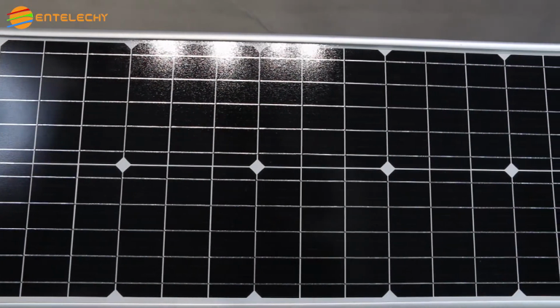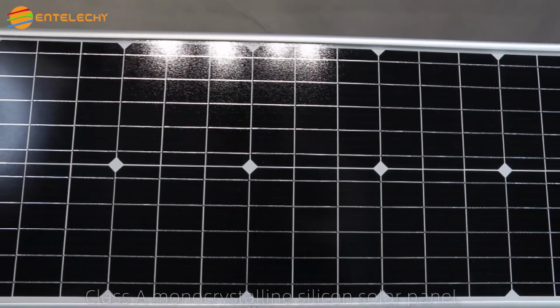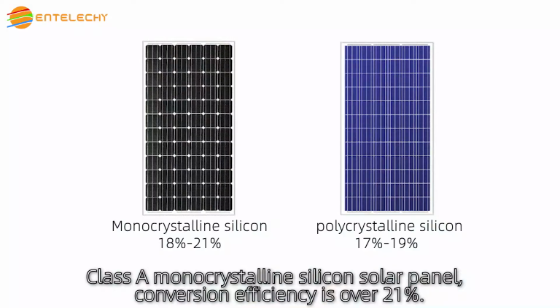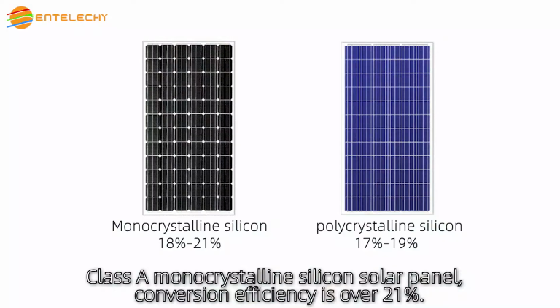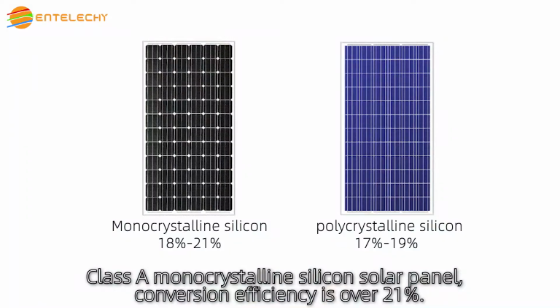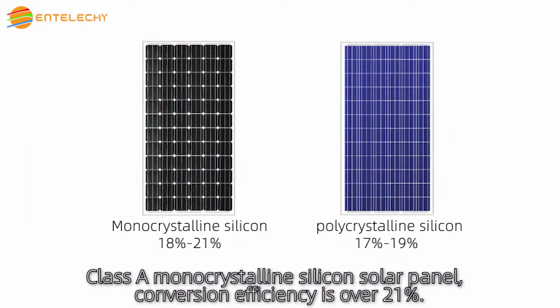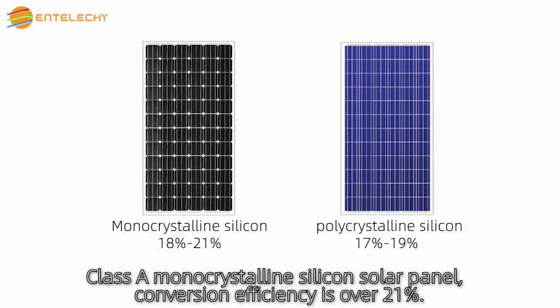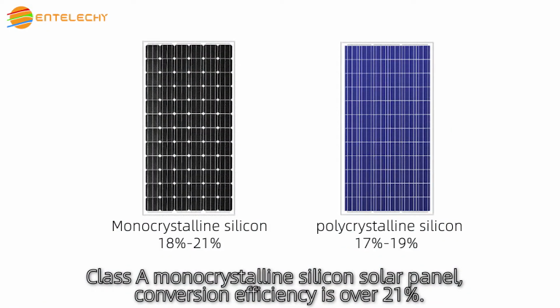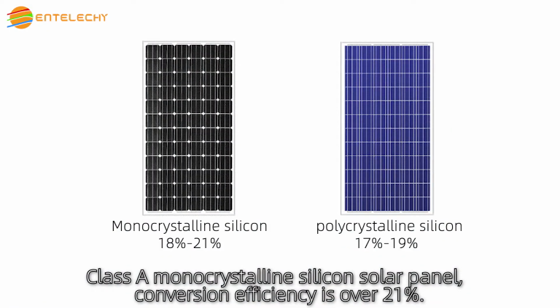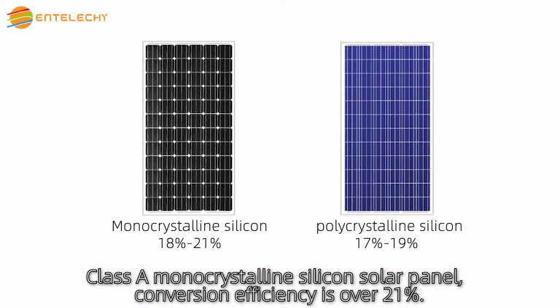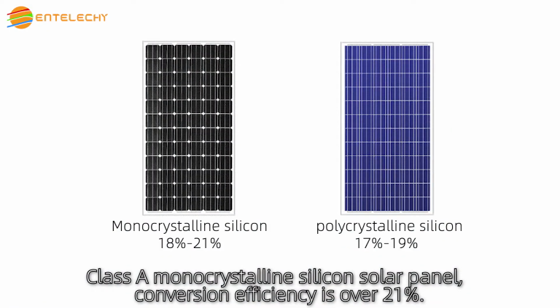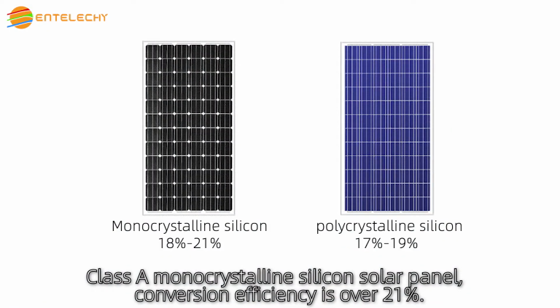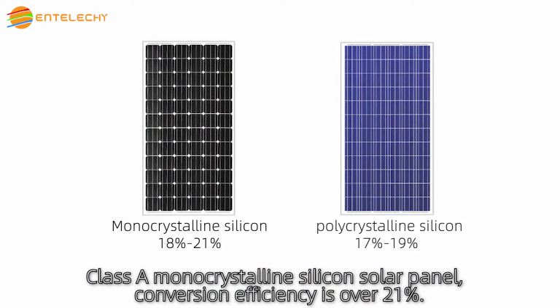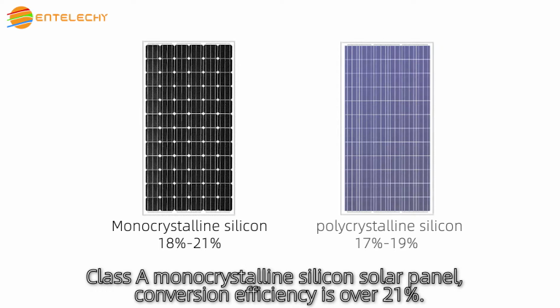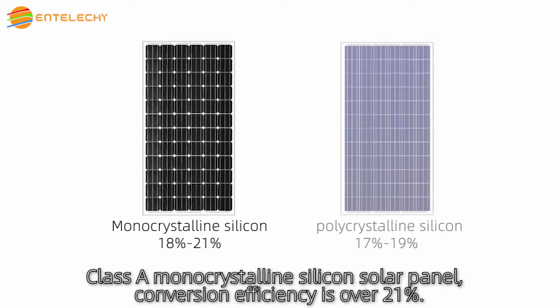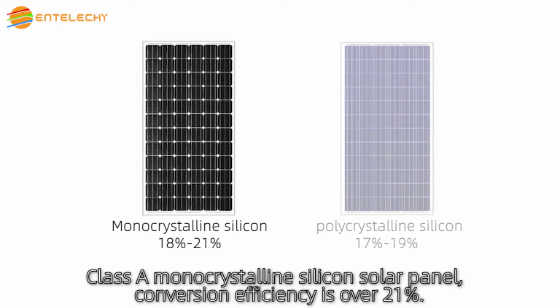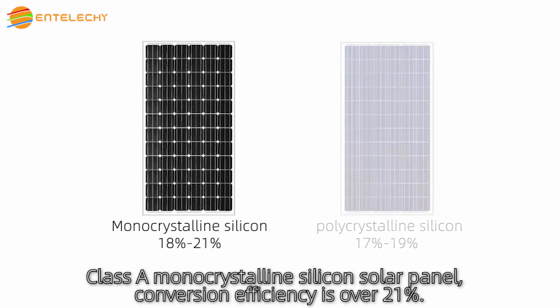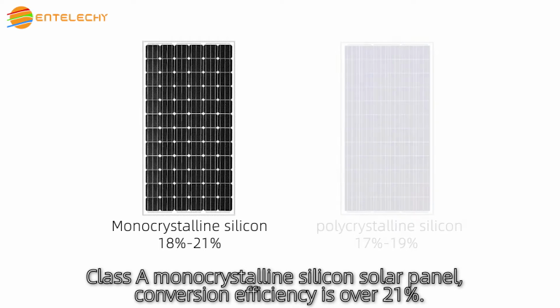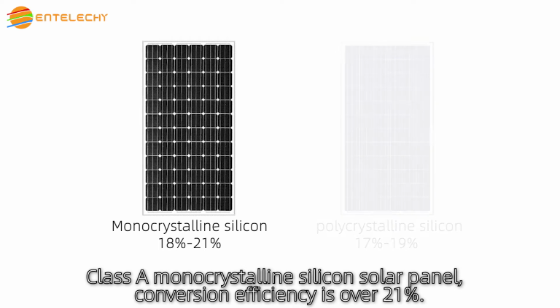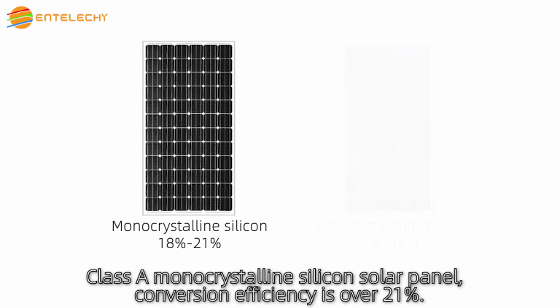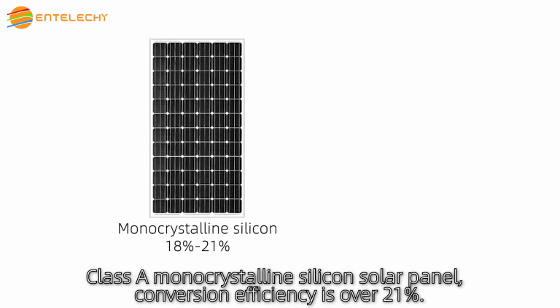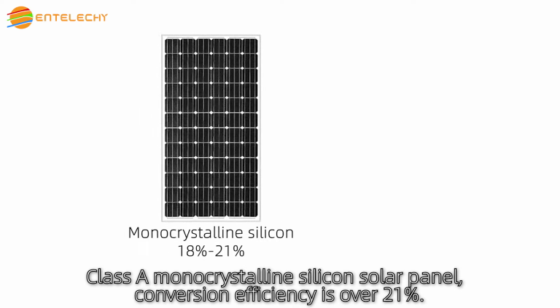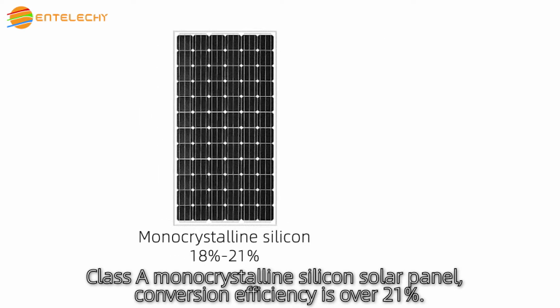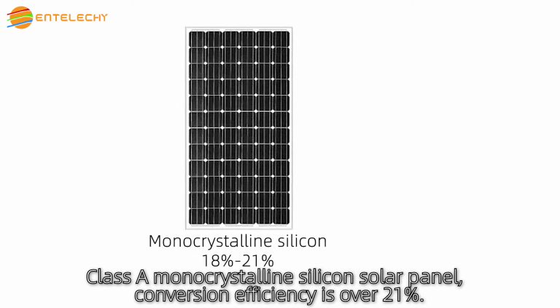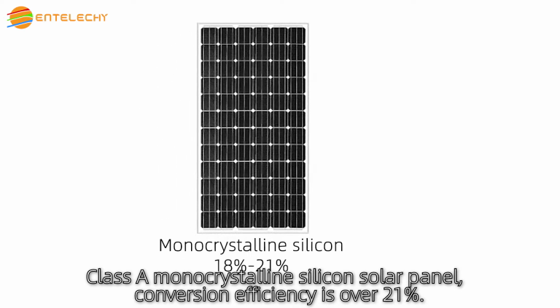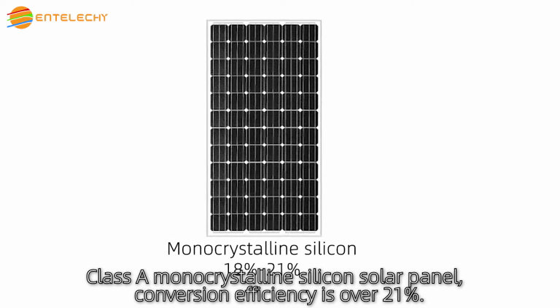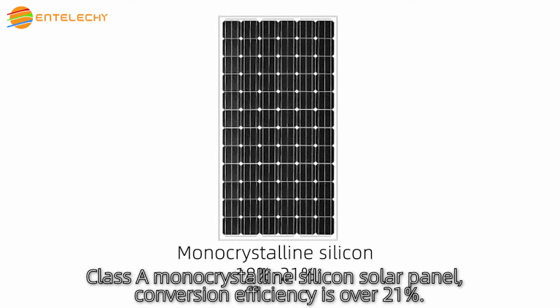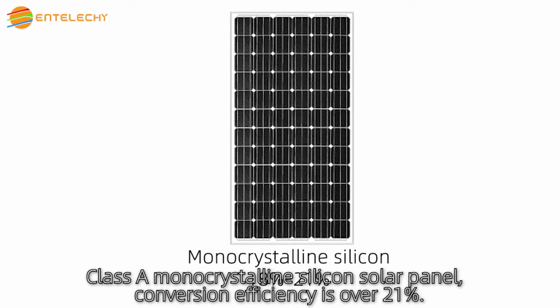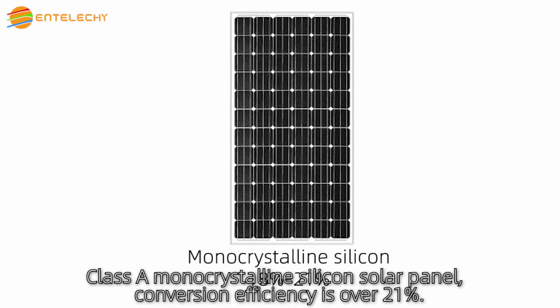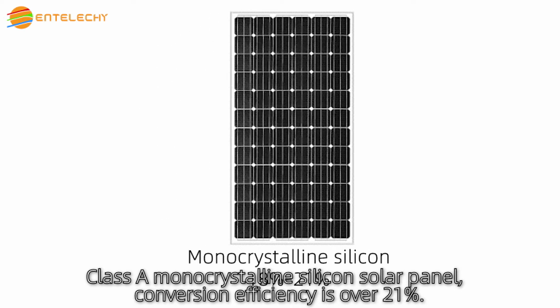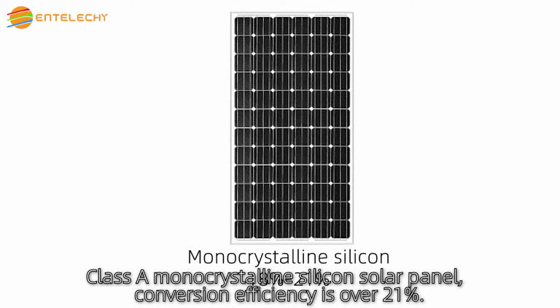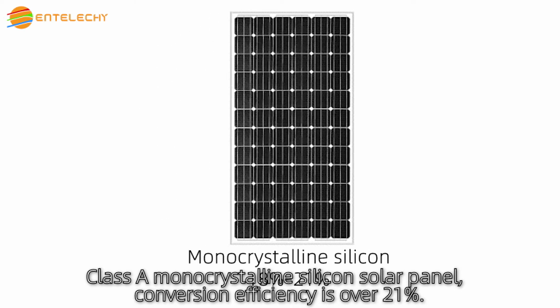Class A monocrystalline silicon solar panel — conversion efficiency is over 21%.